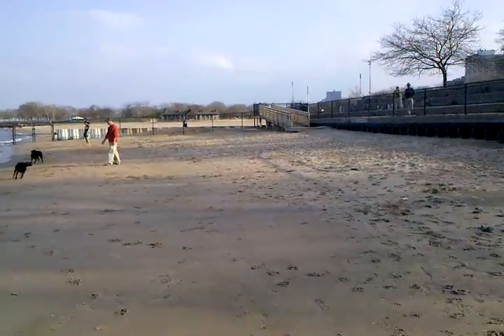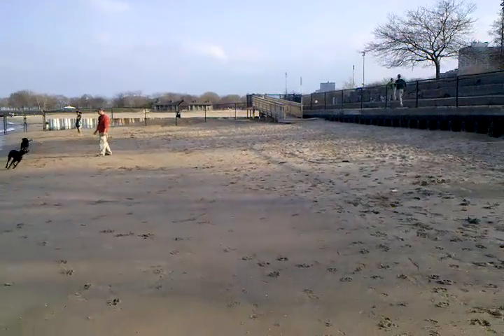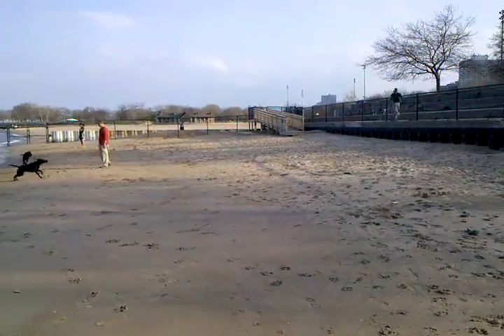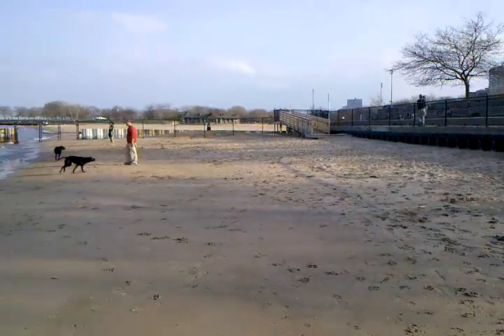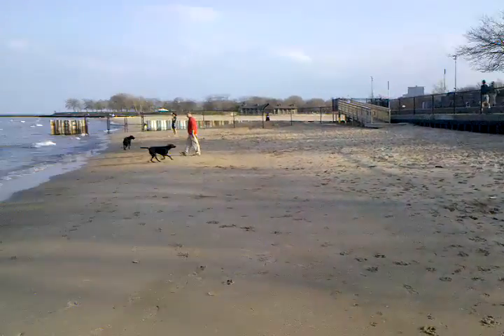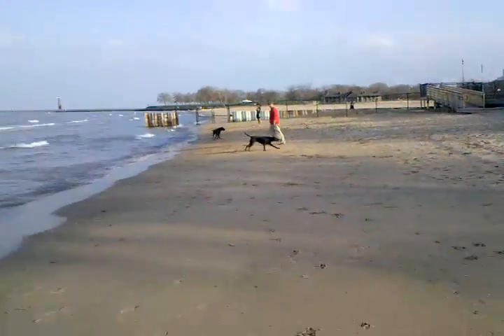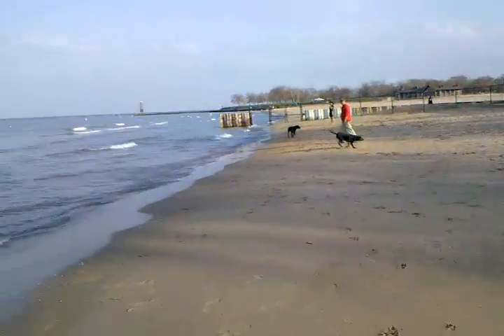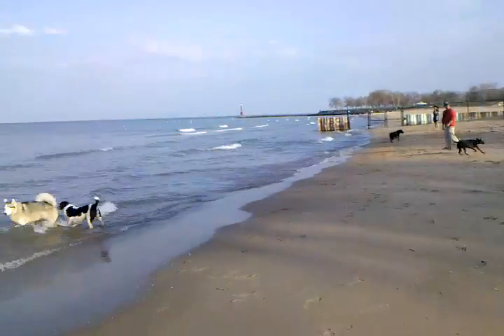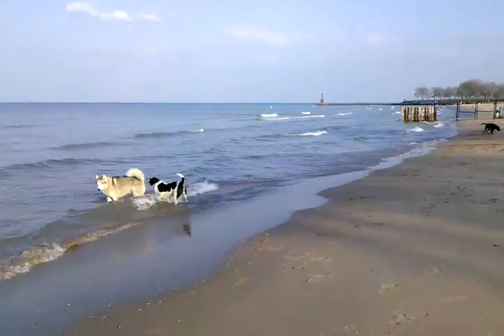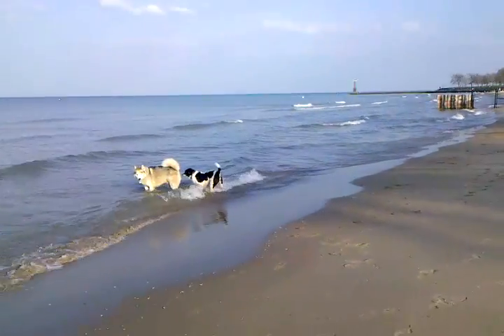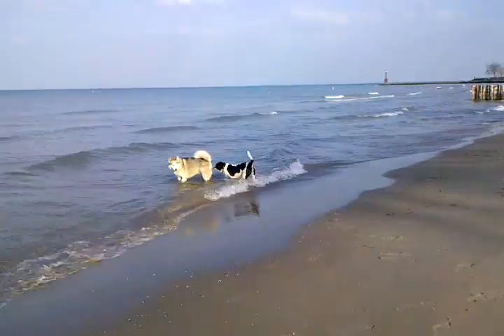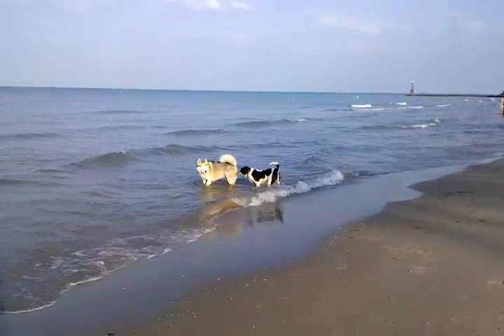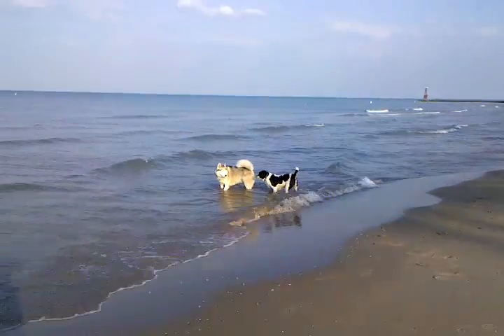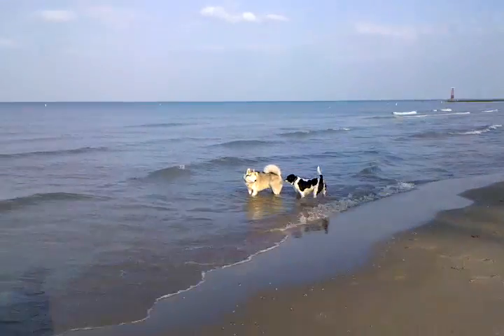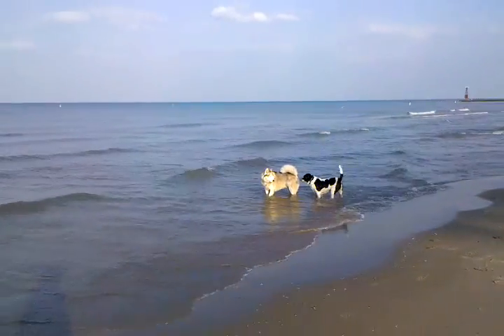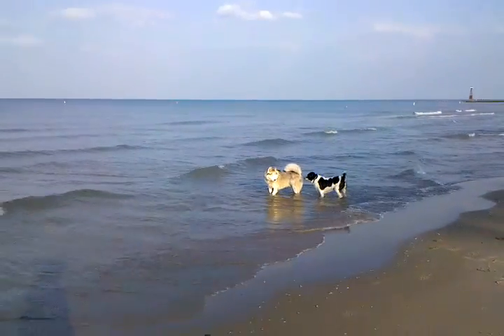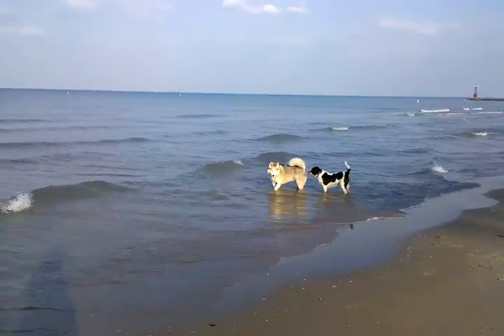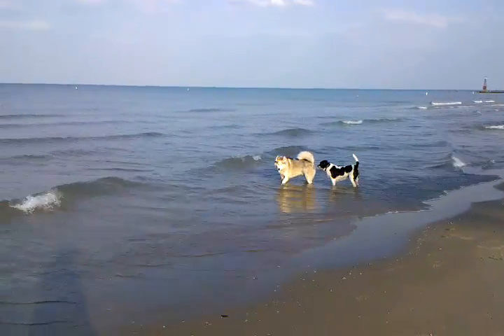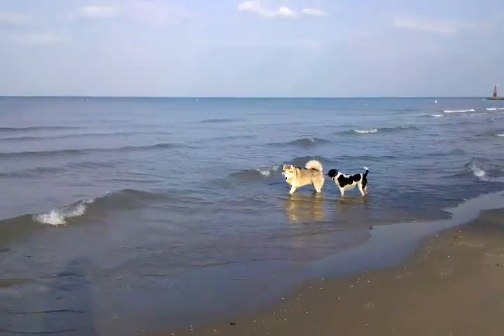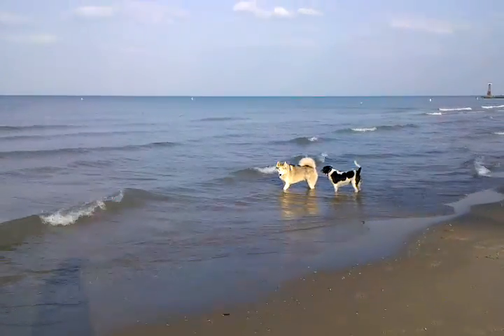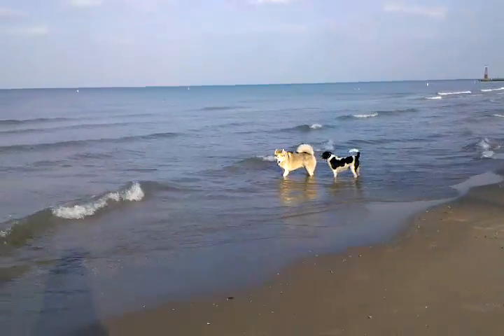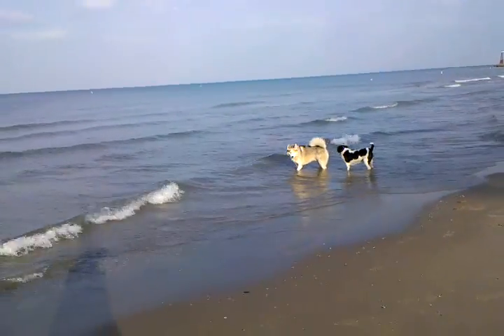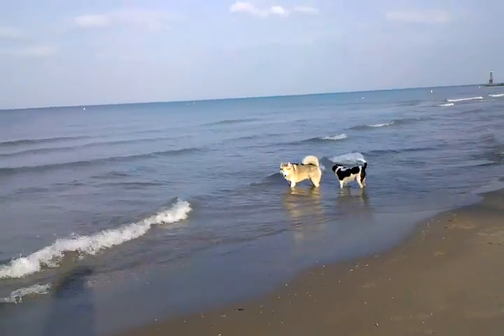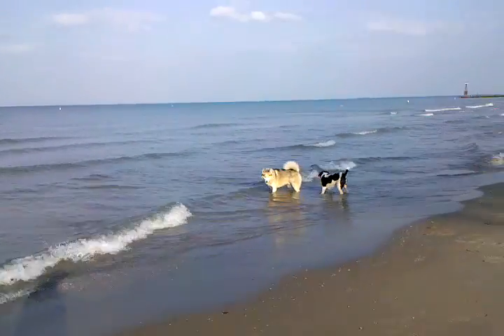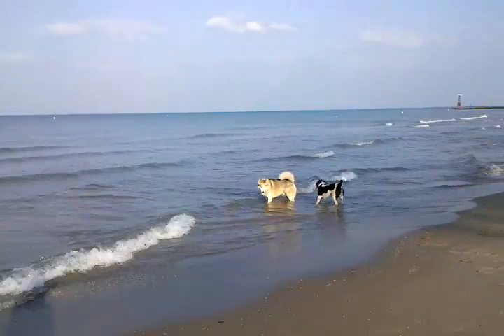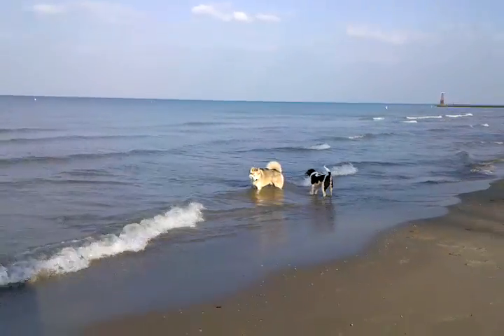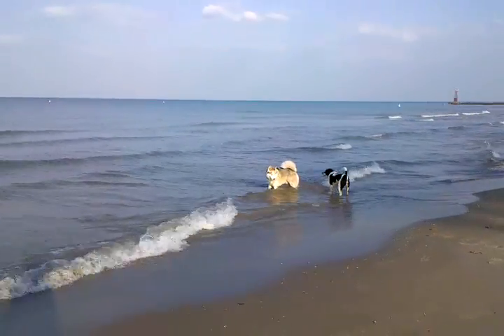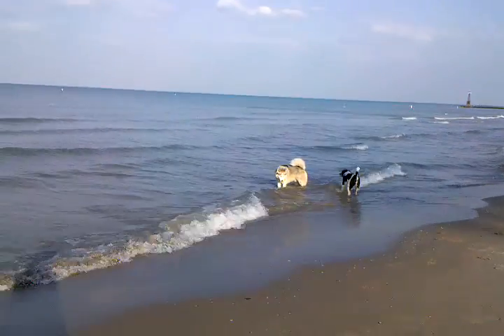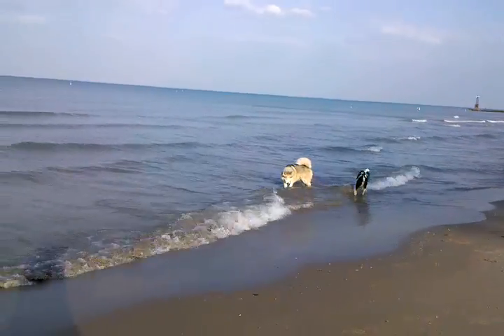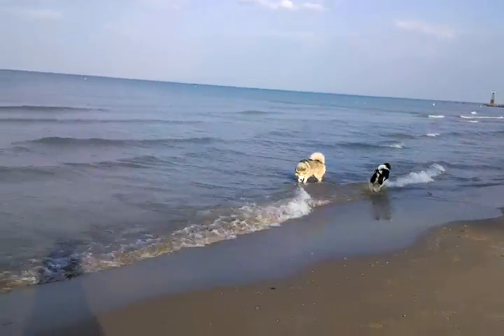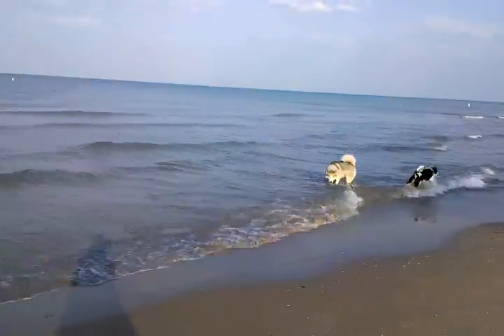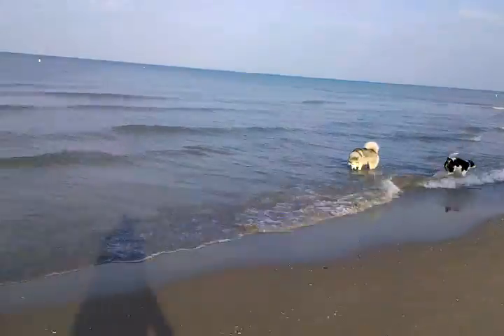It's a beach from the other side. There's a couple of dogs getting to know each other.